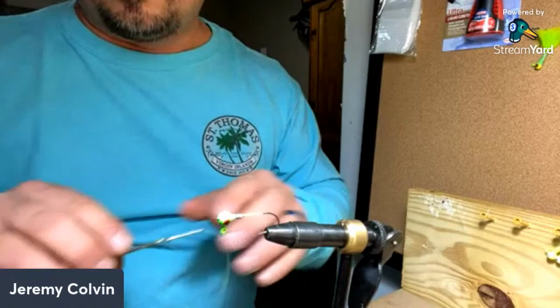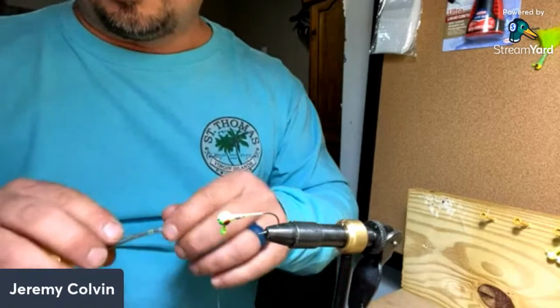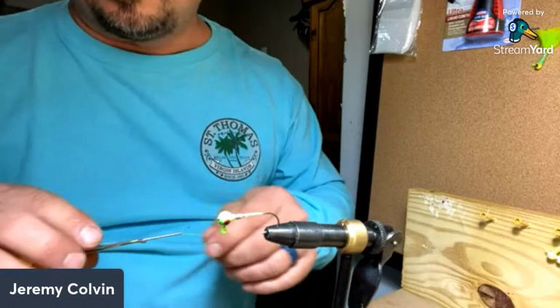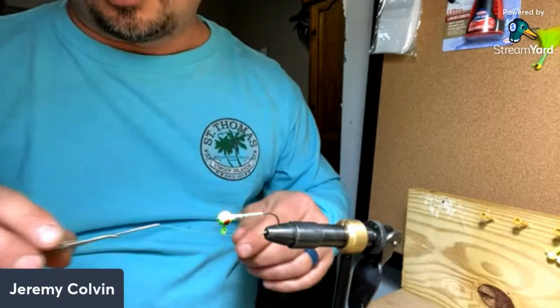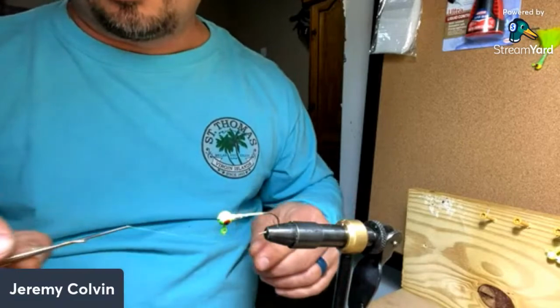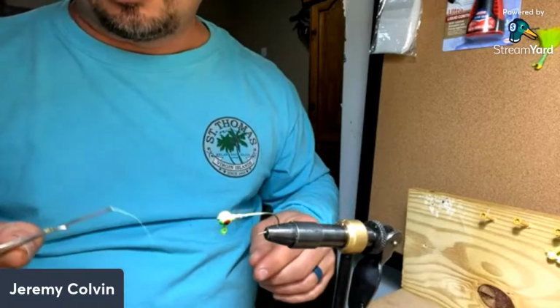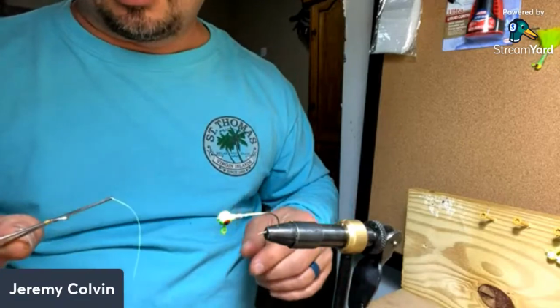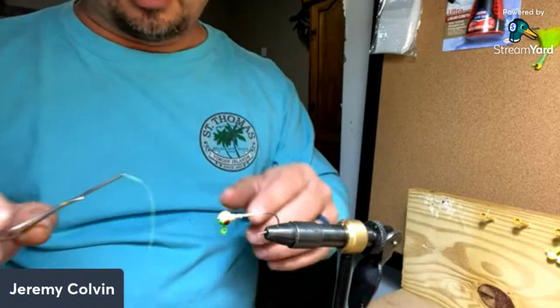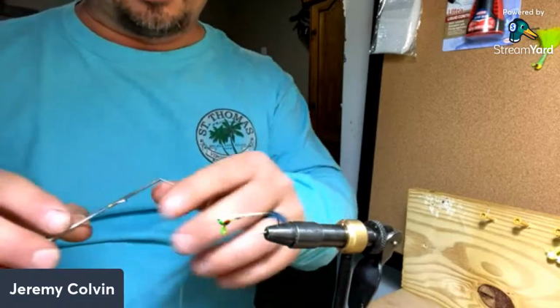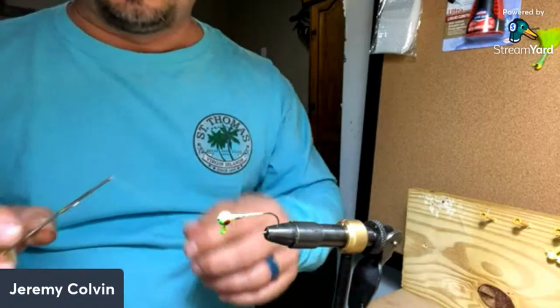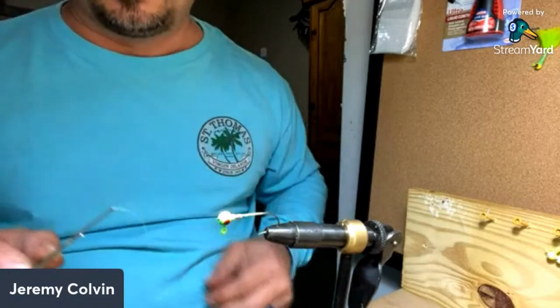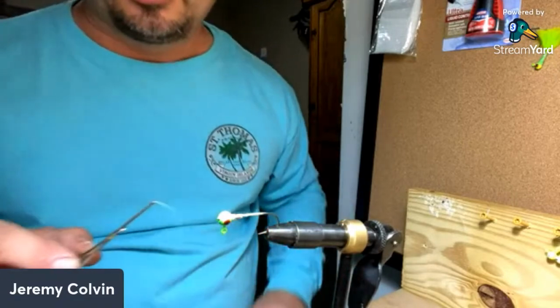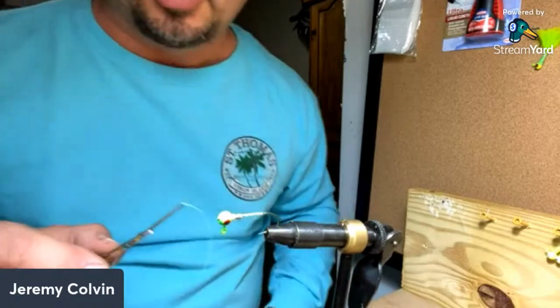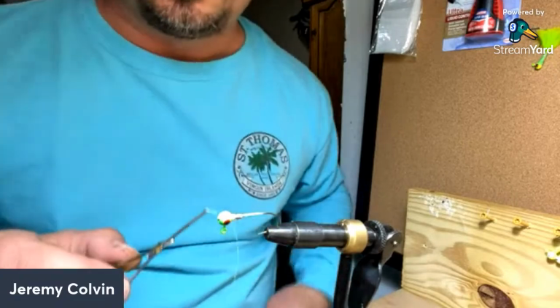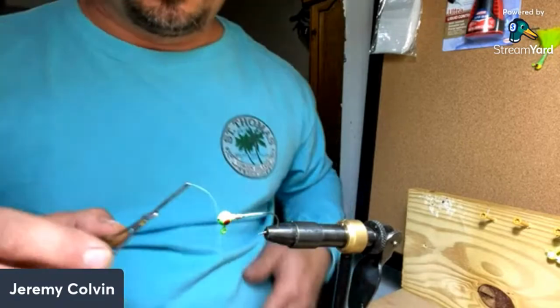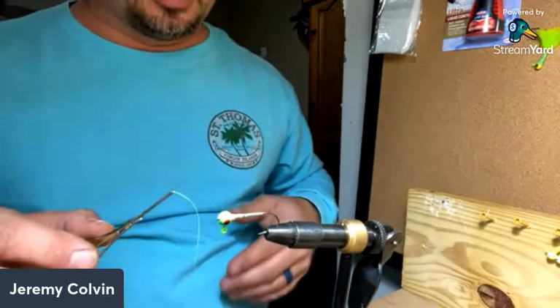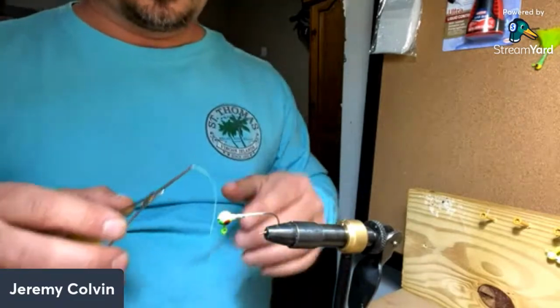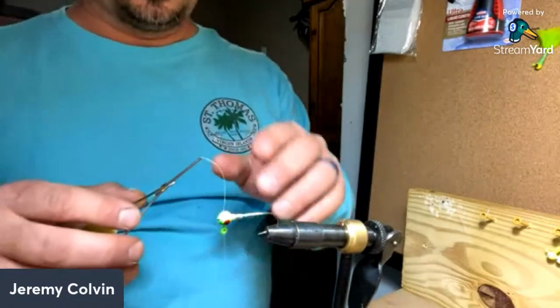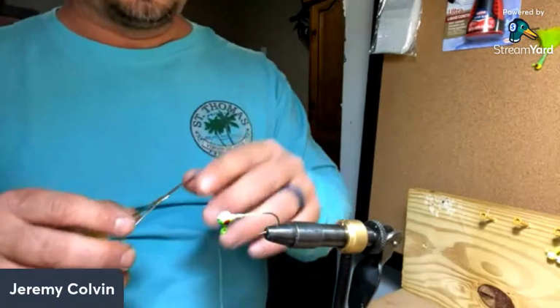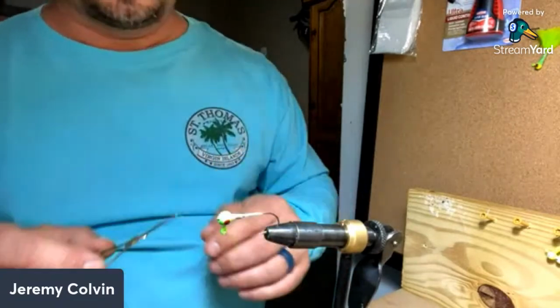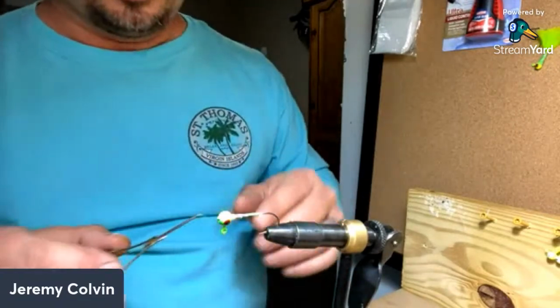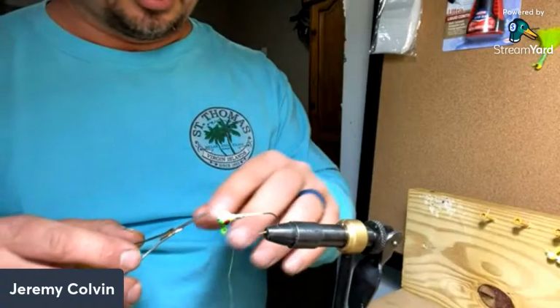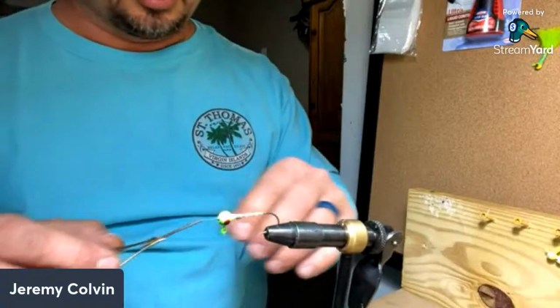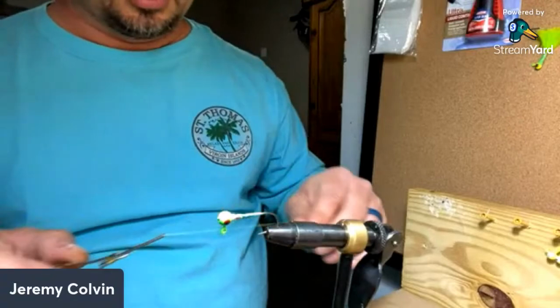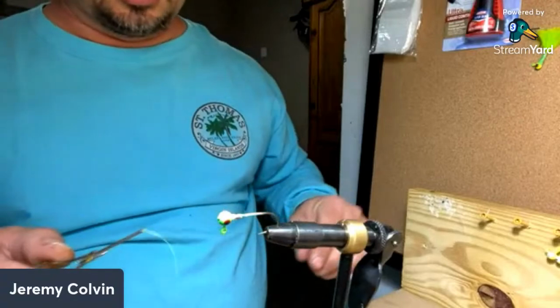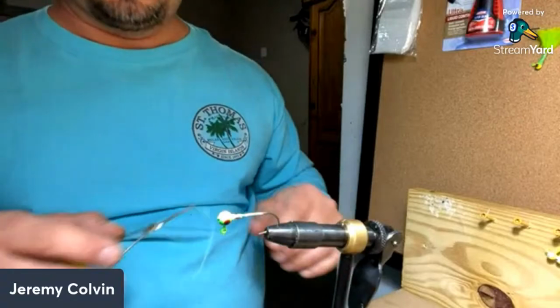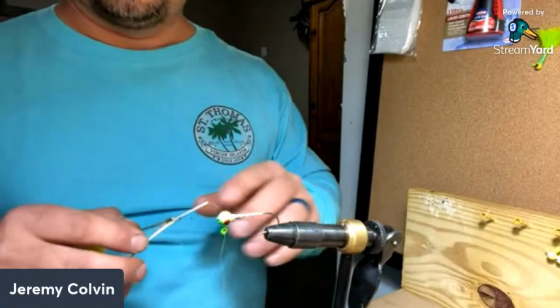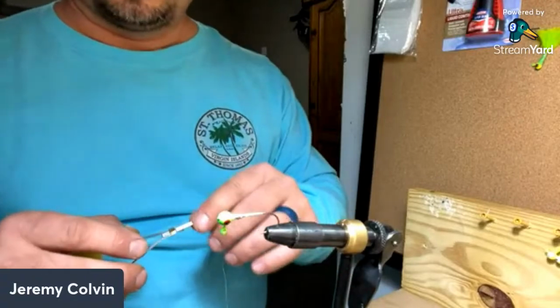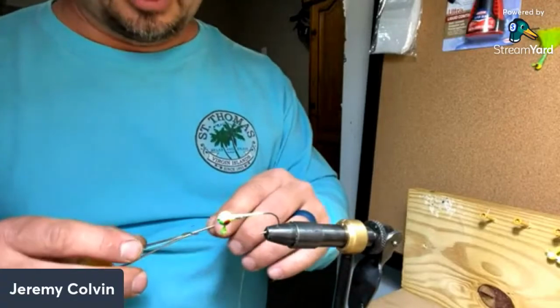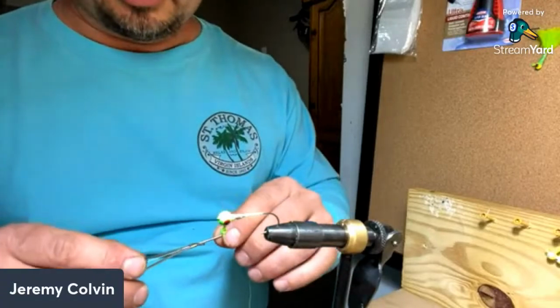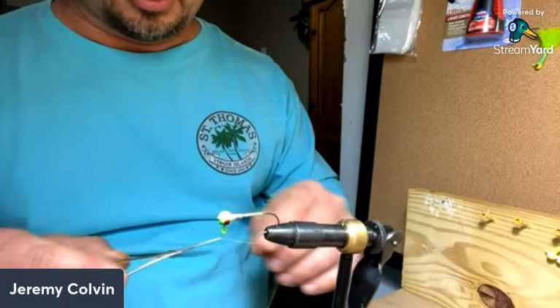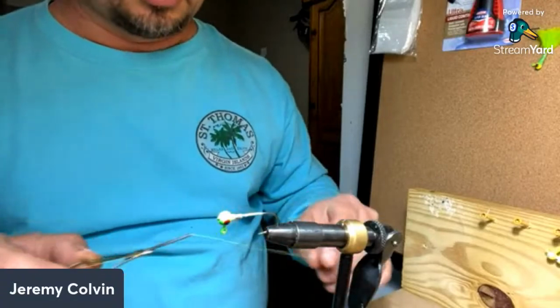Philip says tying is relaxing — it sure is, especially when the weather's like it is here in Kentucky, about 15 degrees and snowing. It's fun to stay in and do something like this.